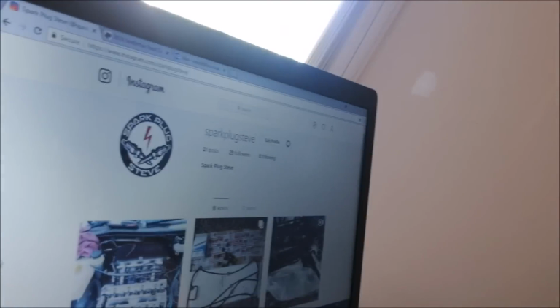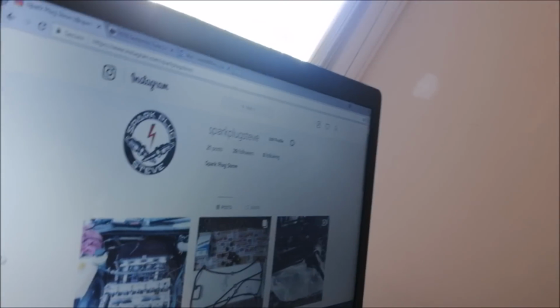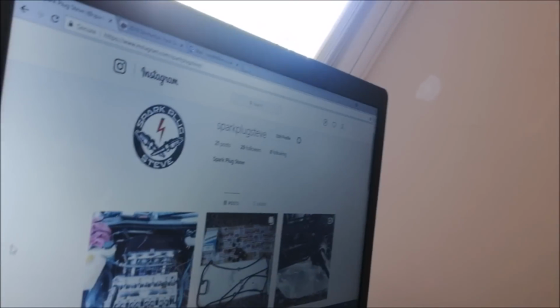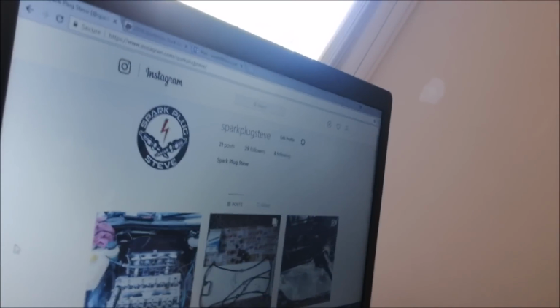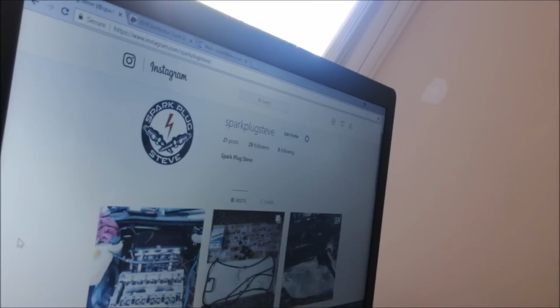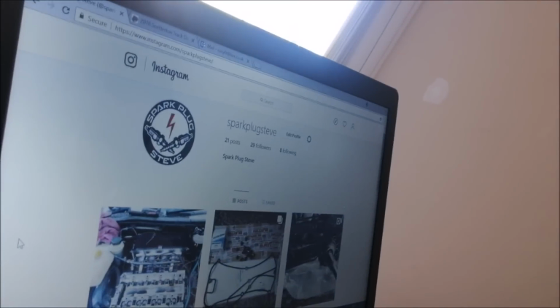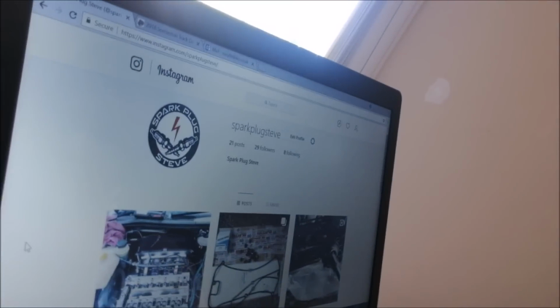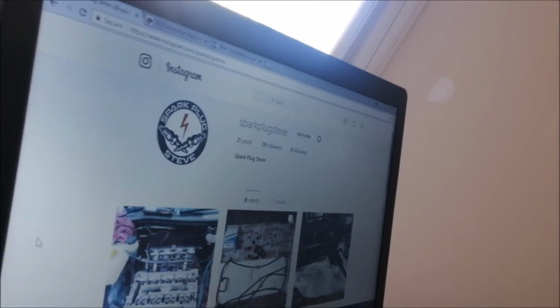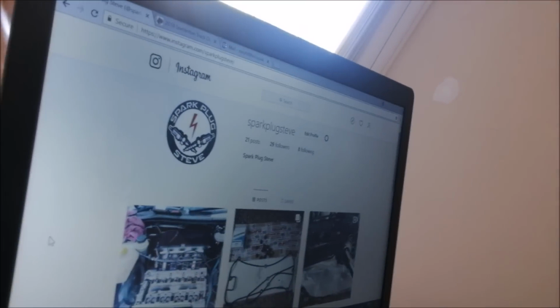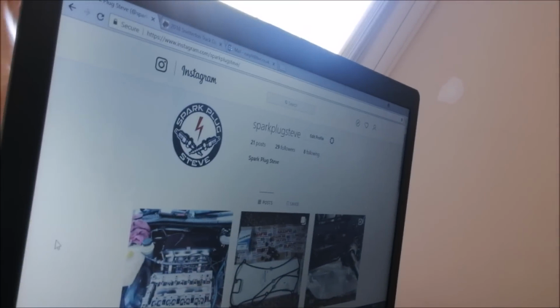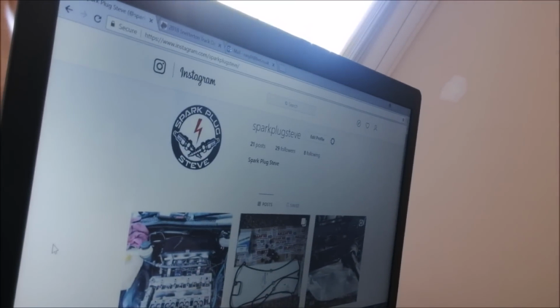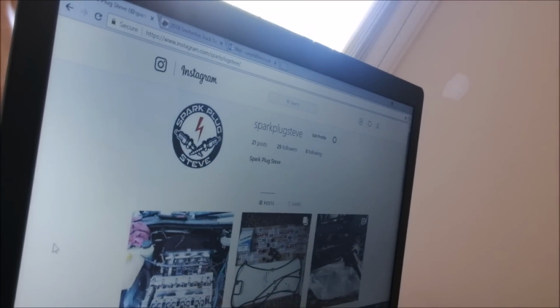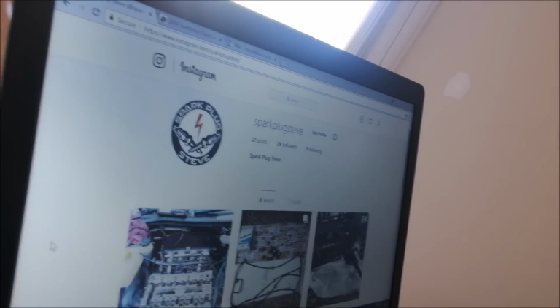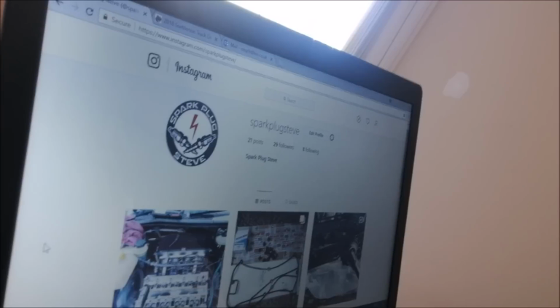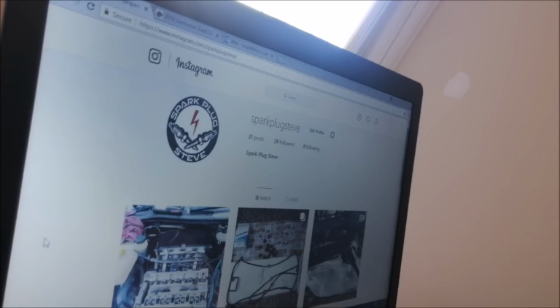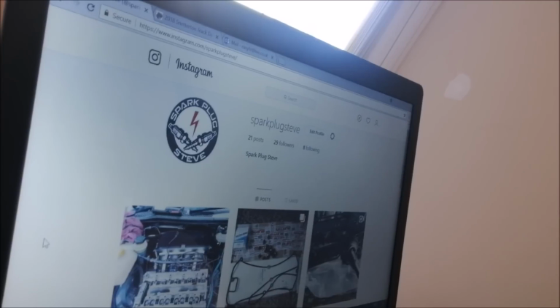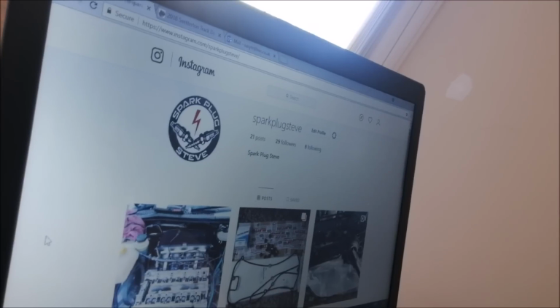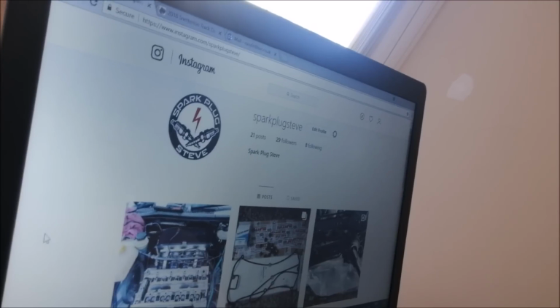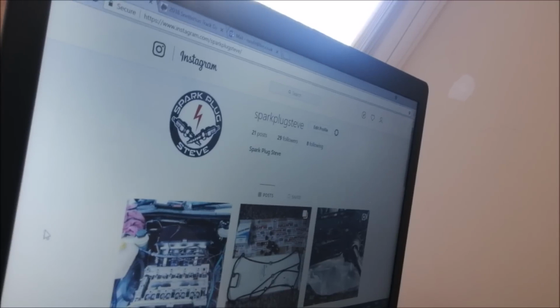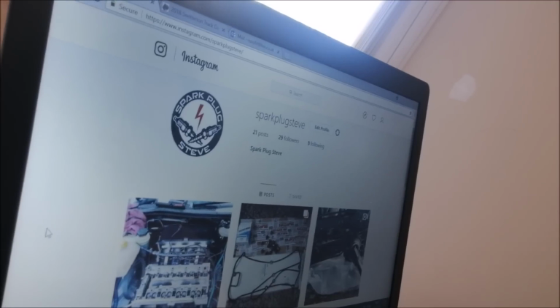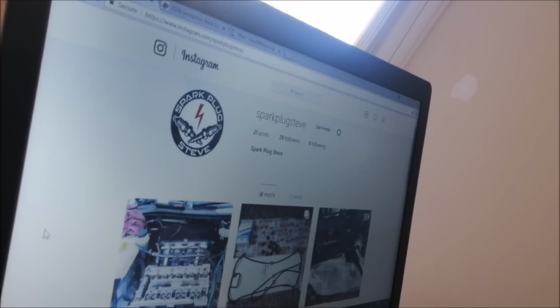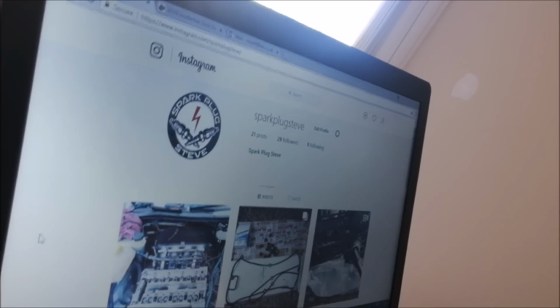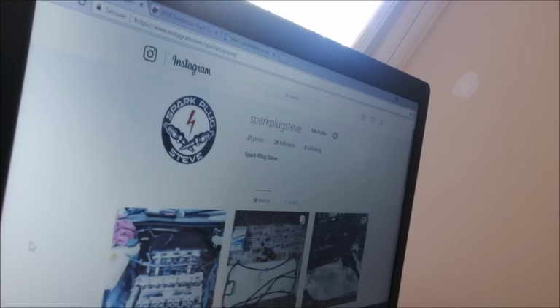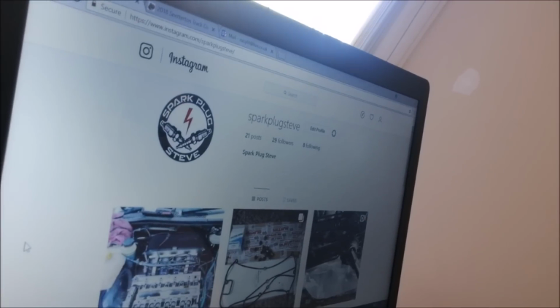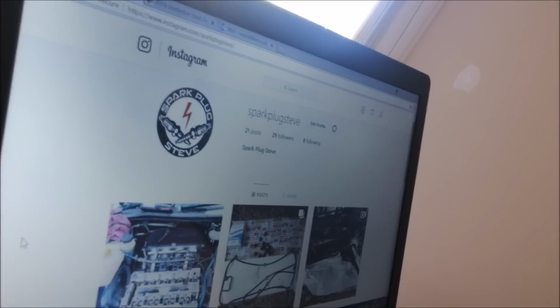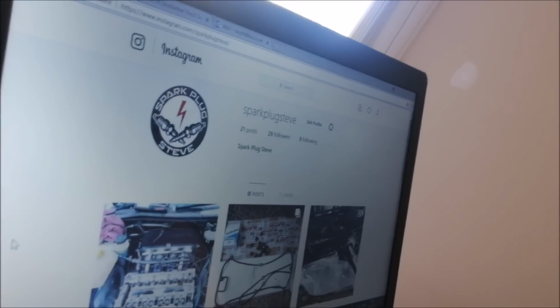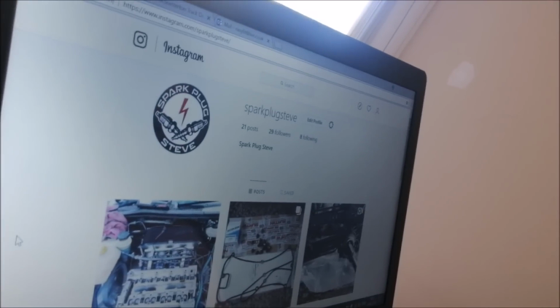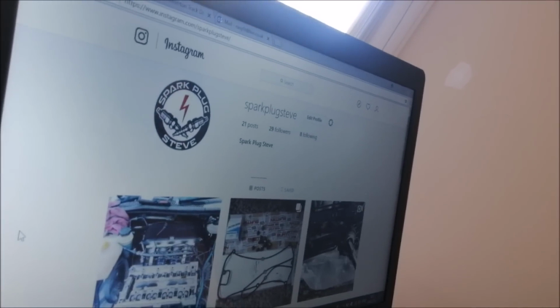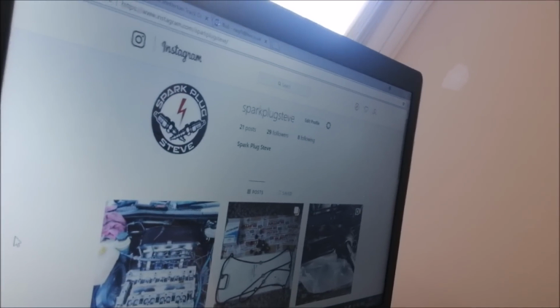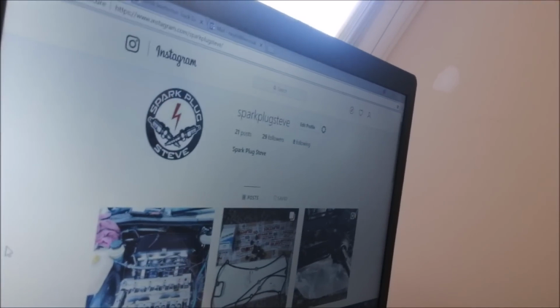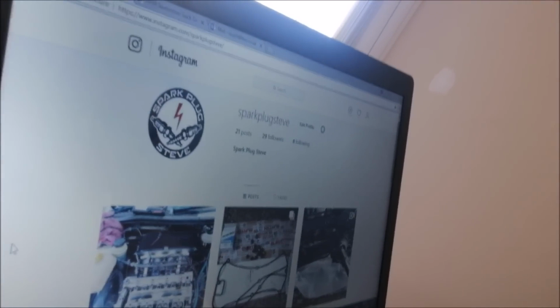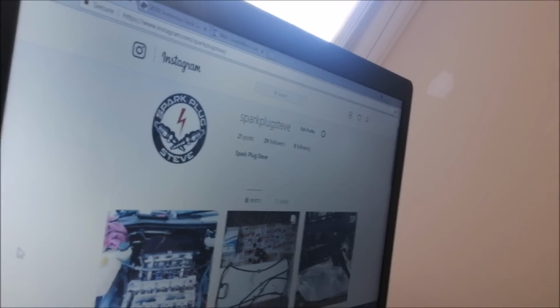Look people, I'm on Instagram, I've only got 29 followers, come follow me.